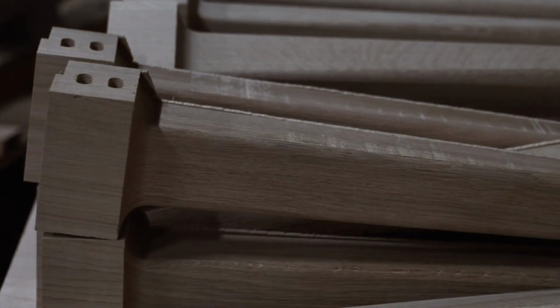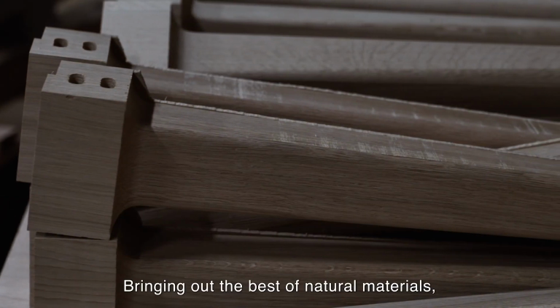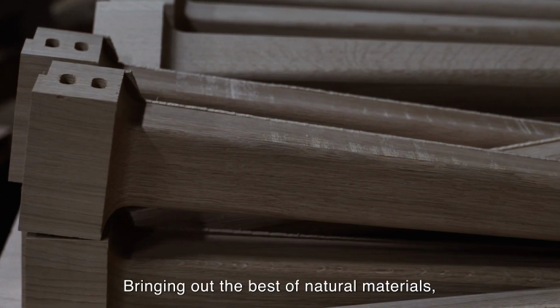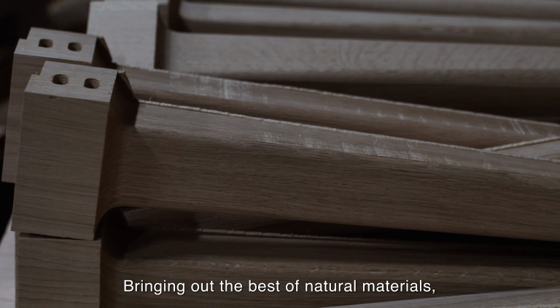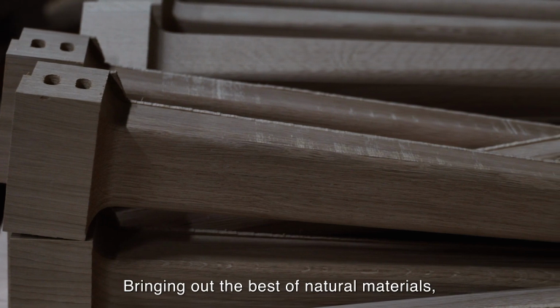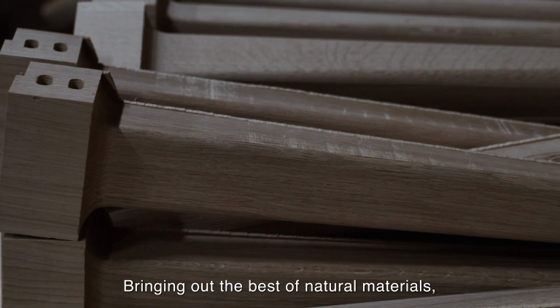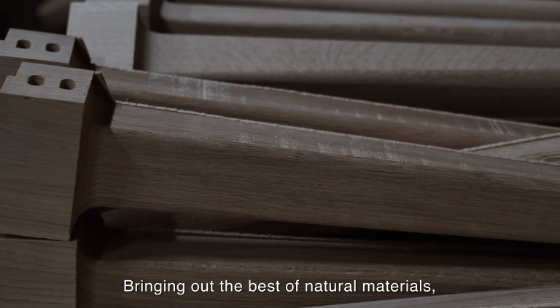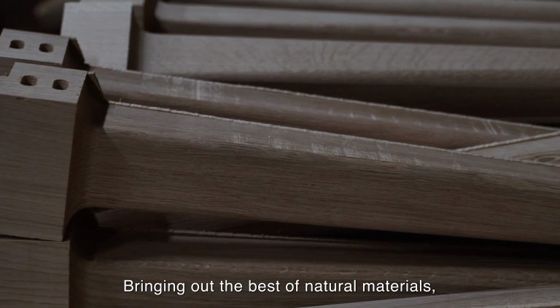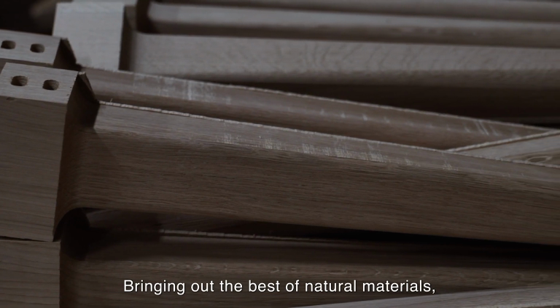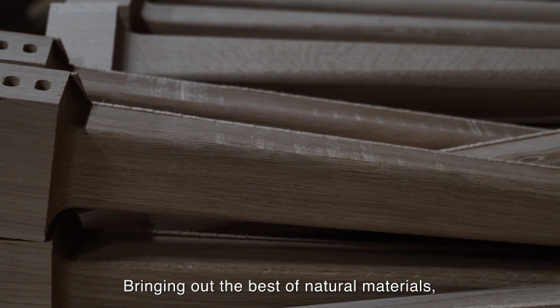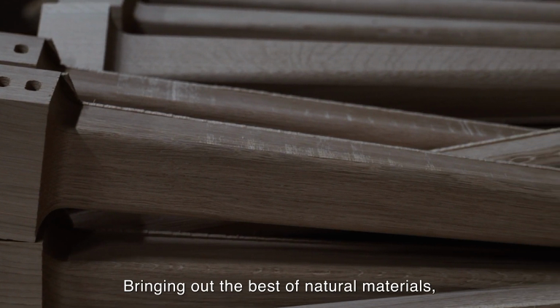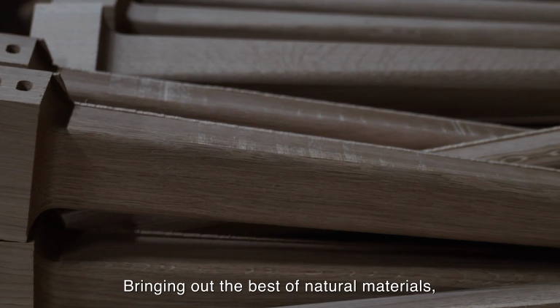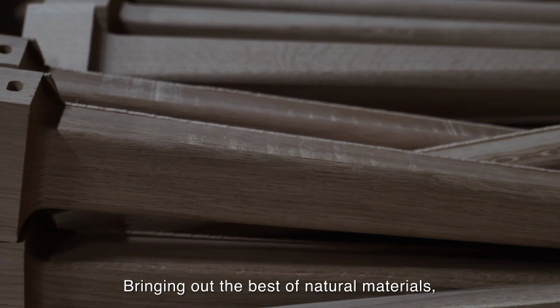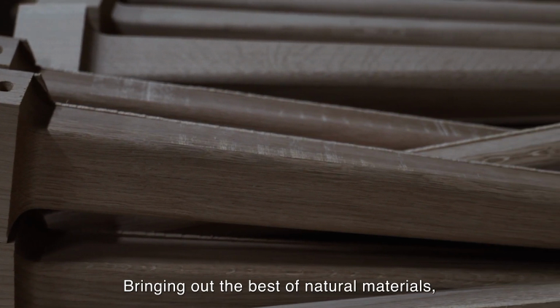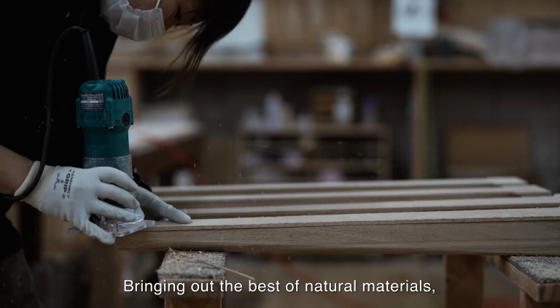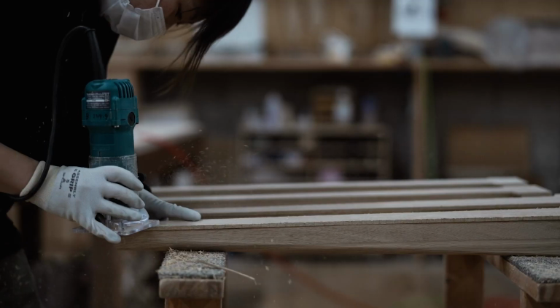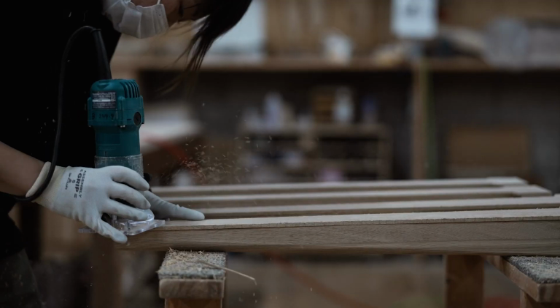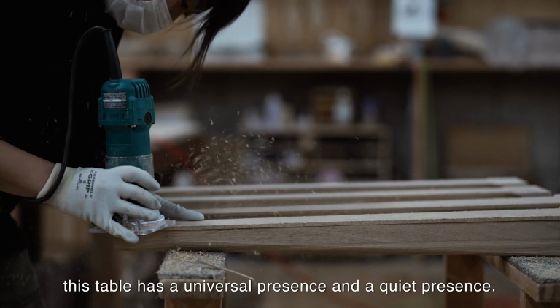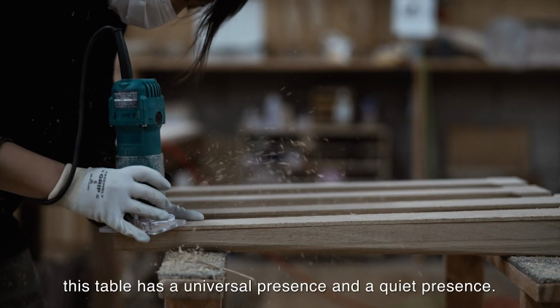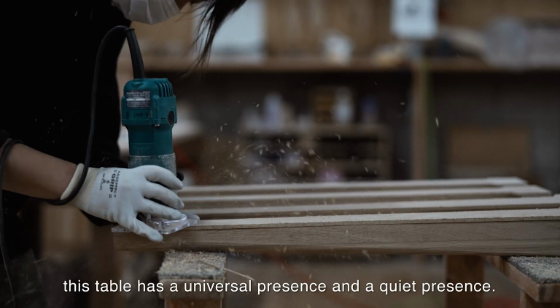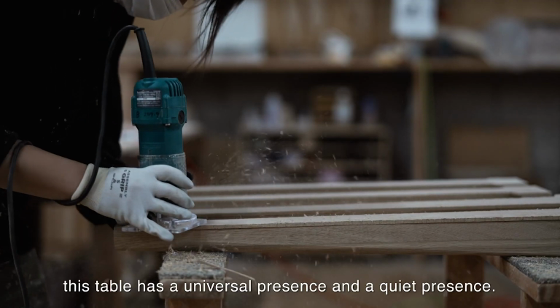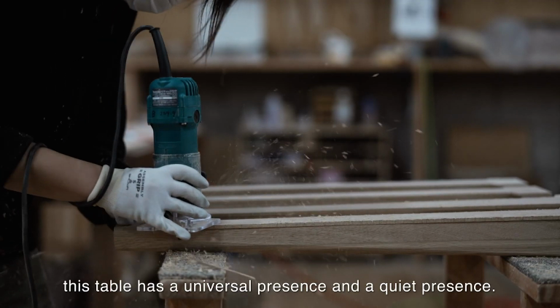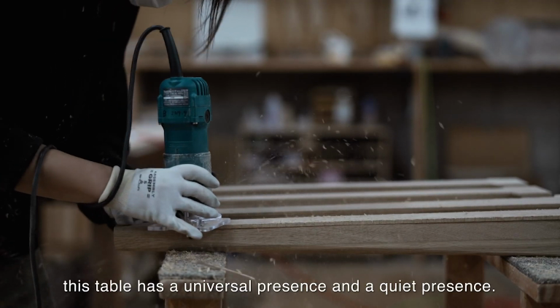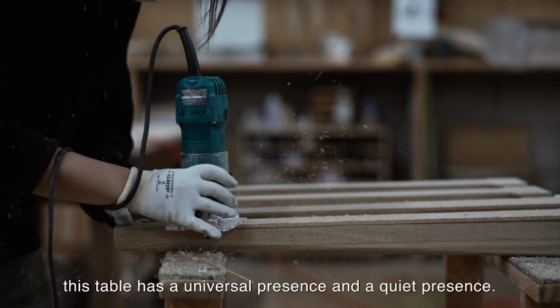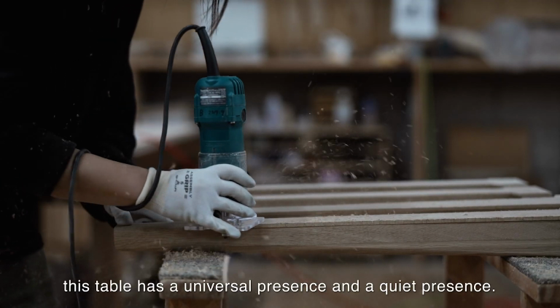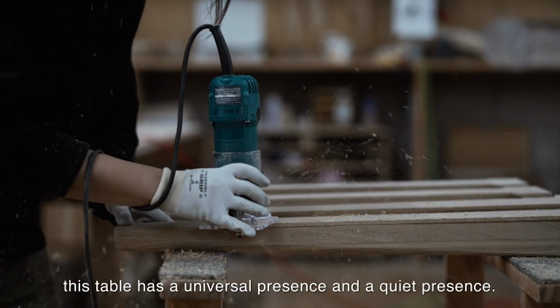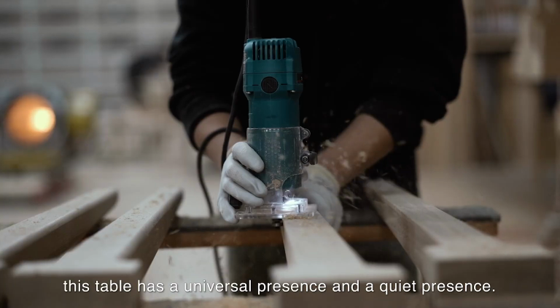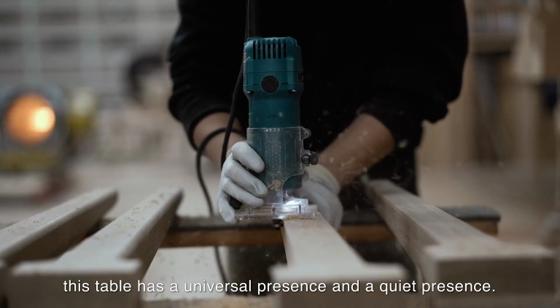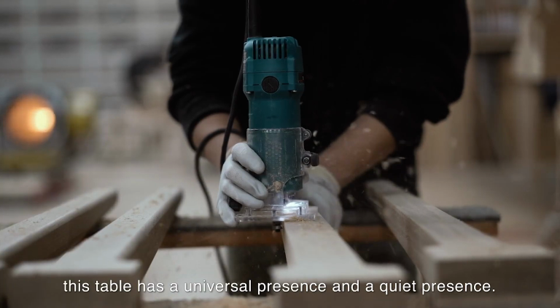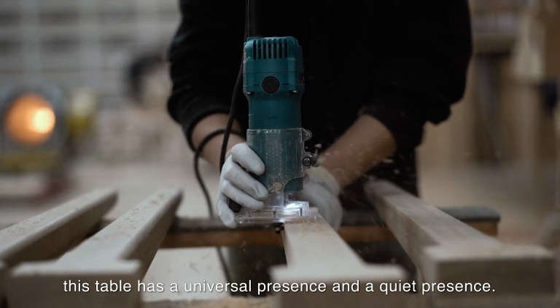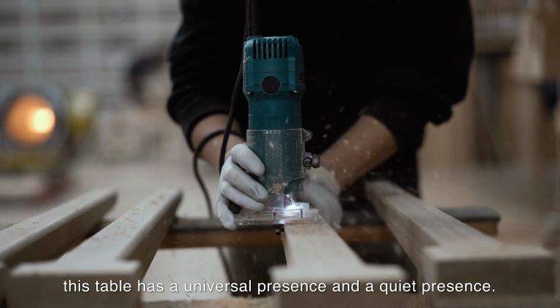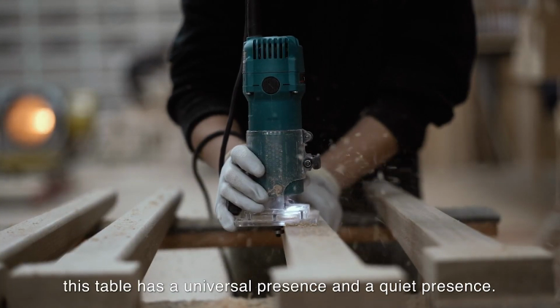Bringing out the best of natural materials, this table has a universal and quiet presence.